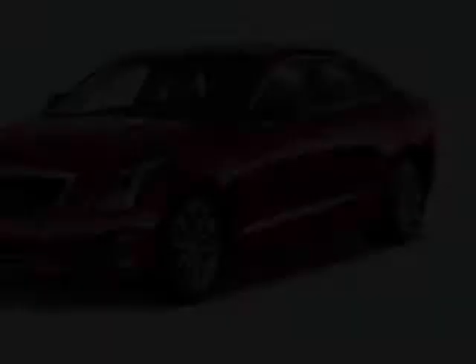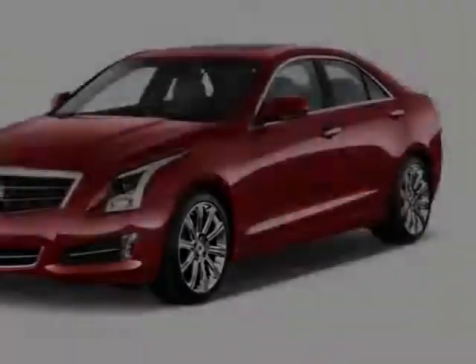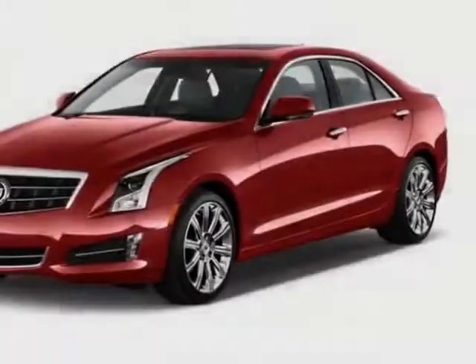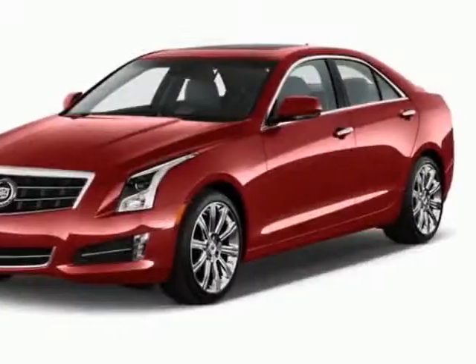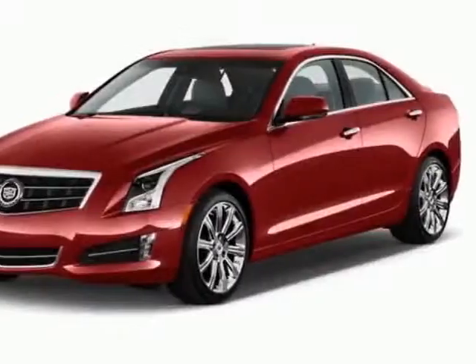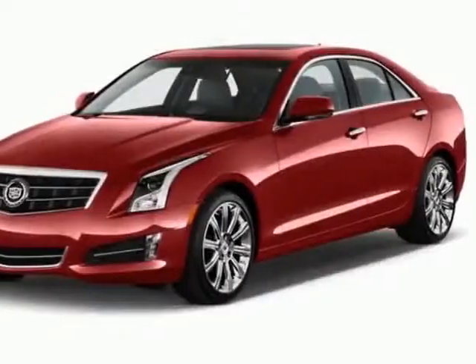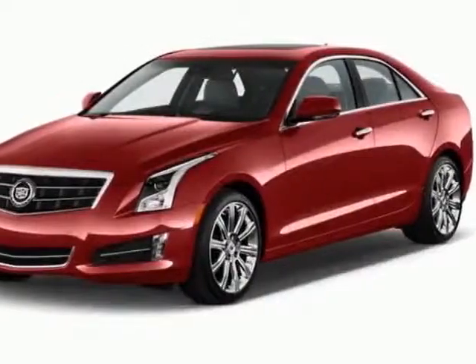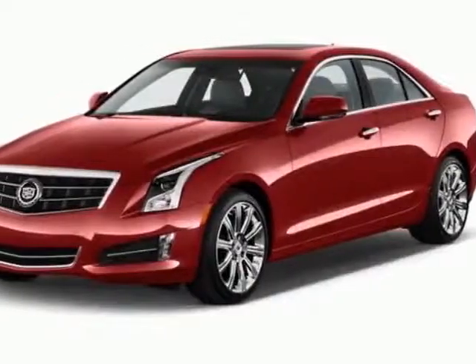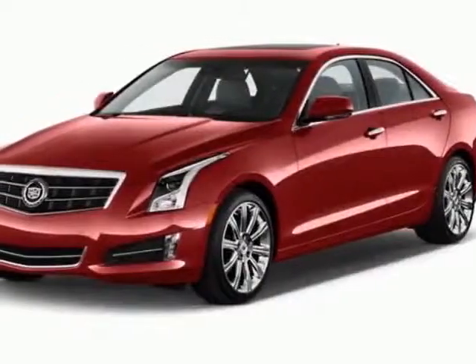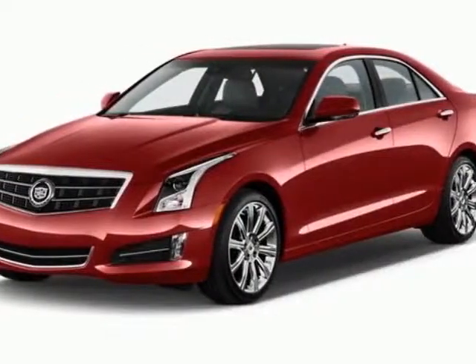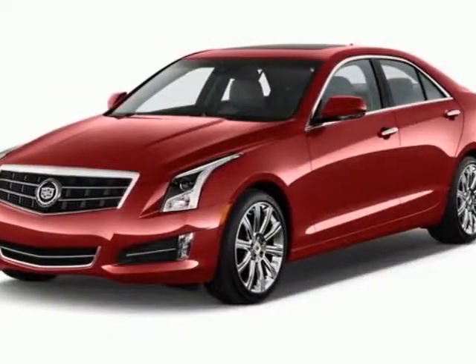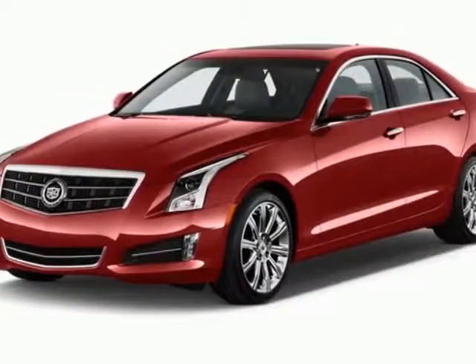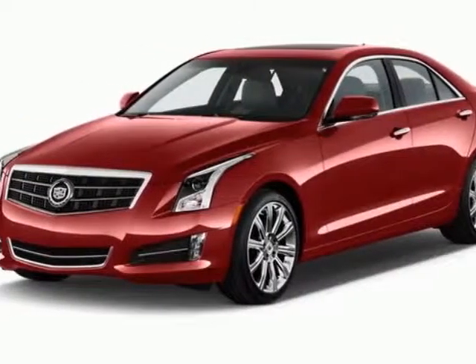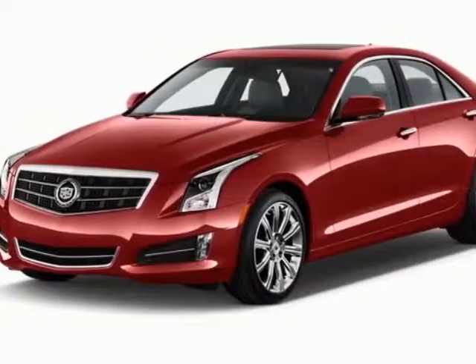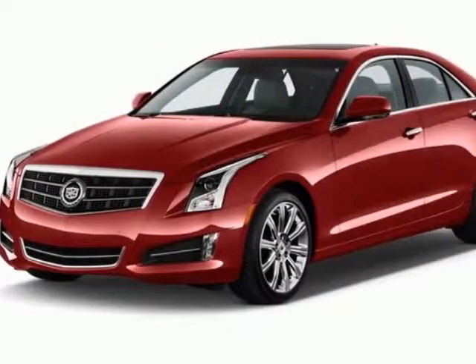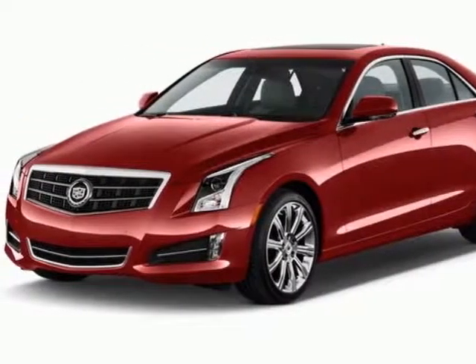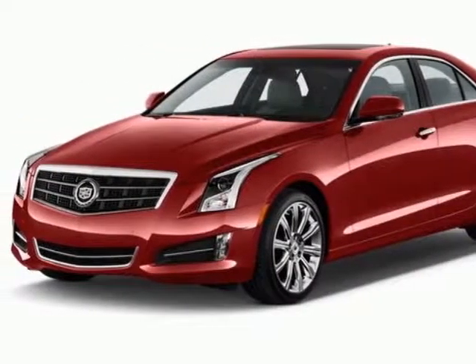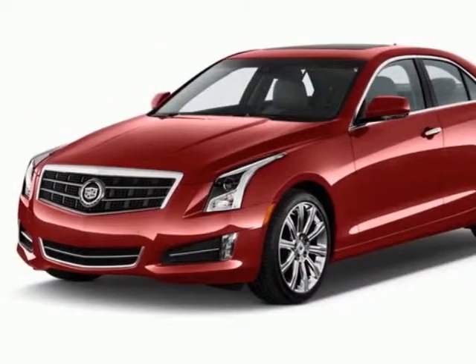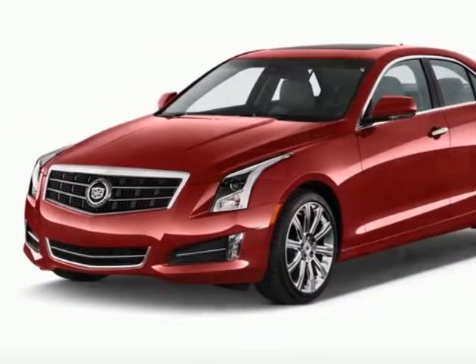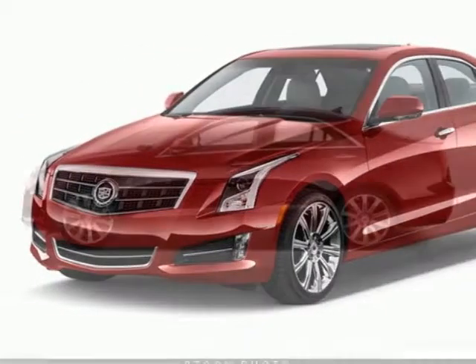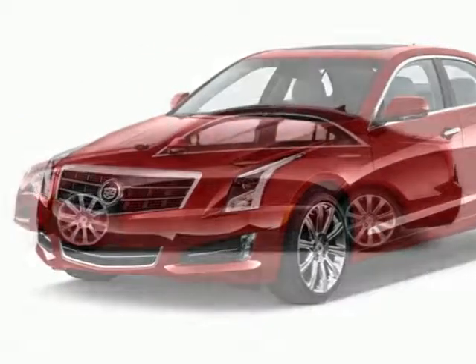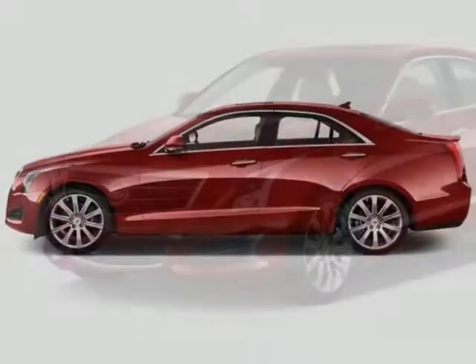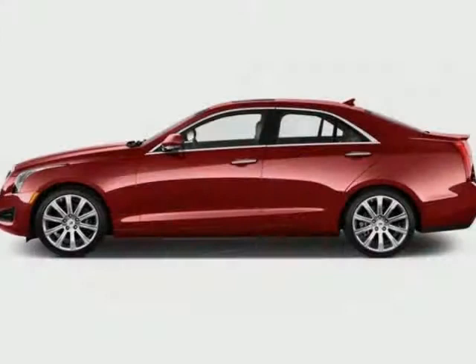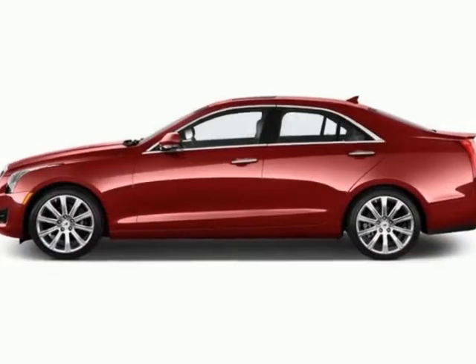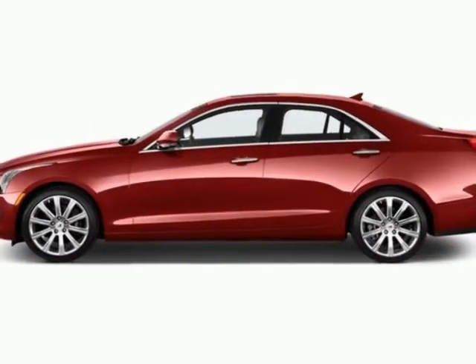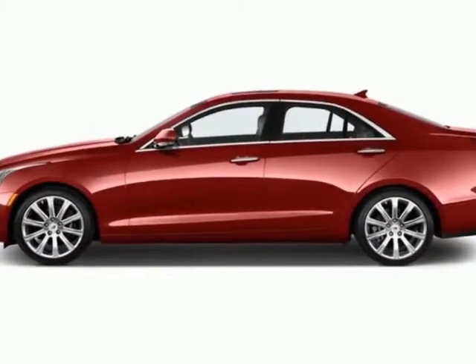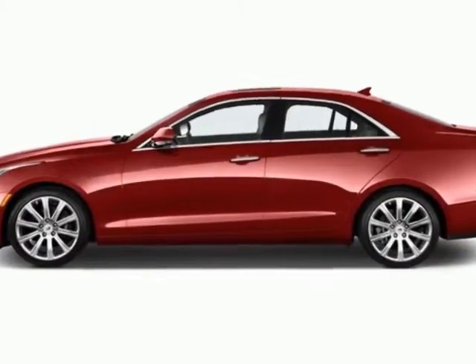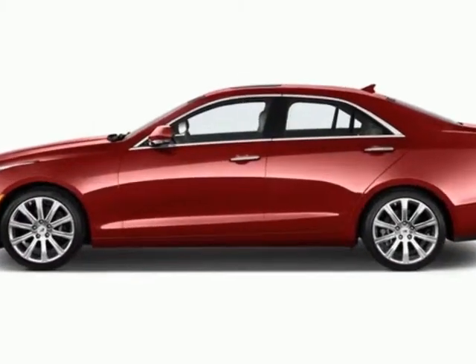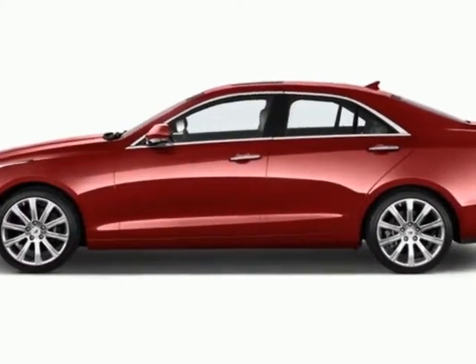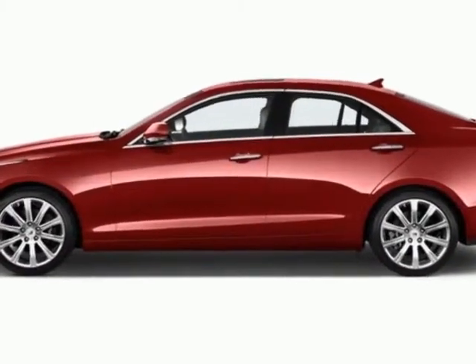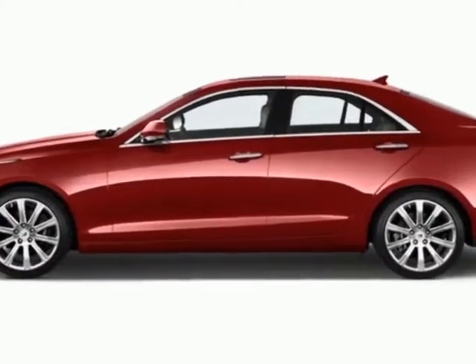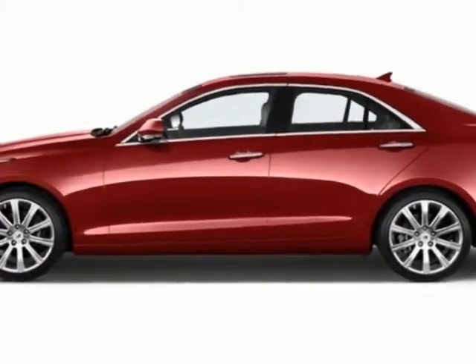Look at this new 2013 Cadillac ATS. For your protection, this vehicle has a full factory warranty.